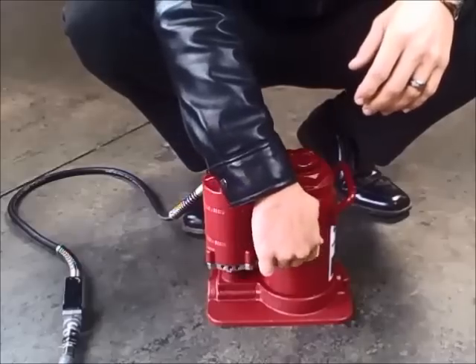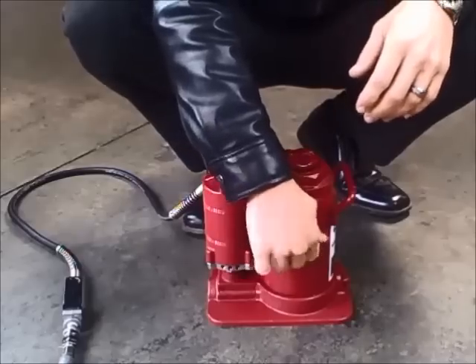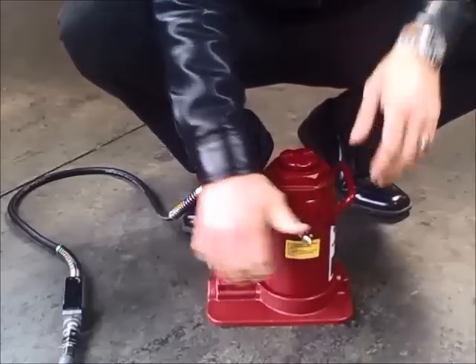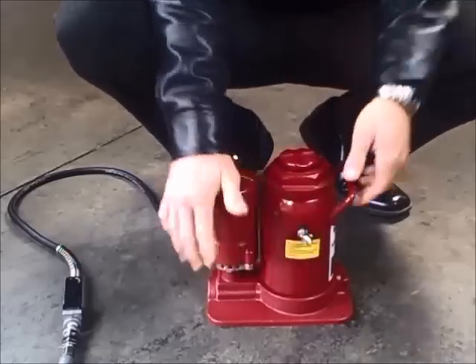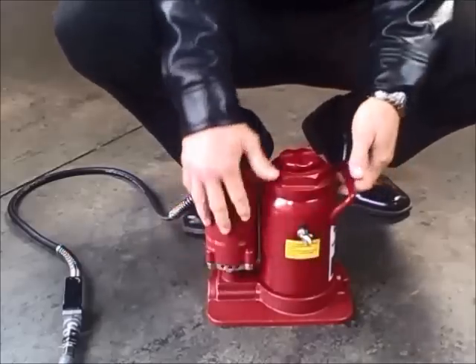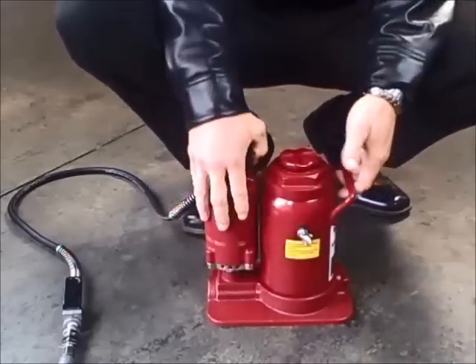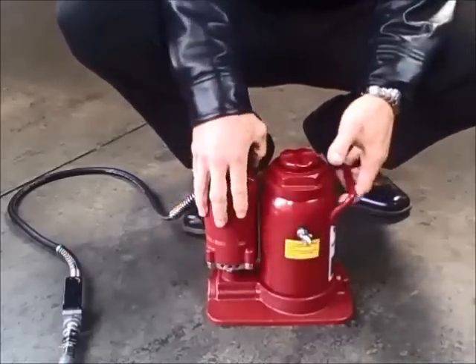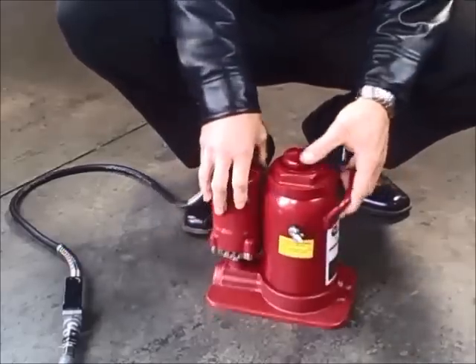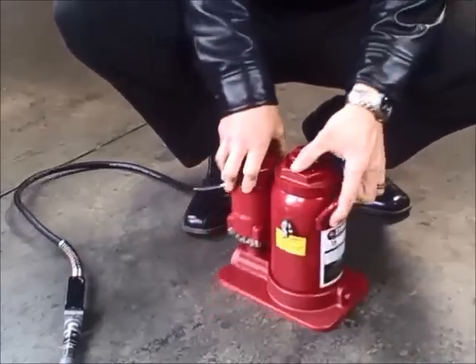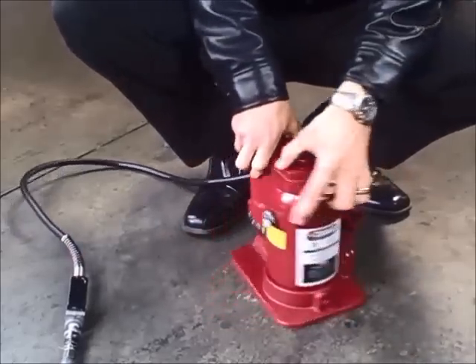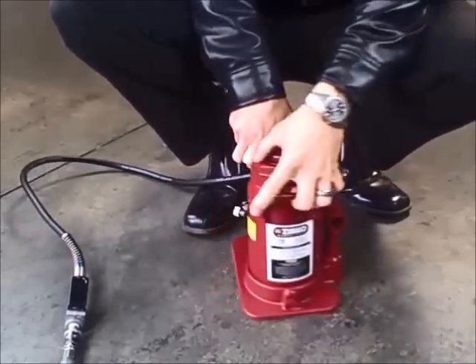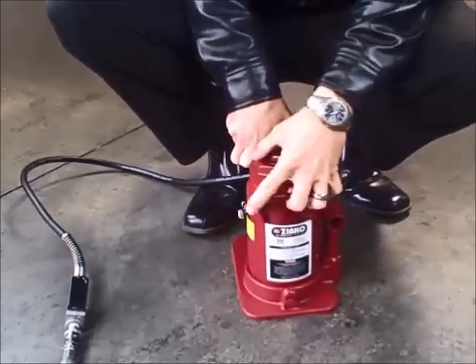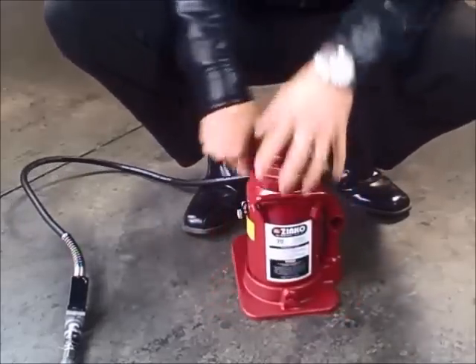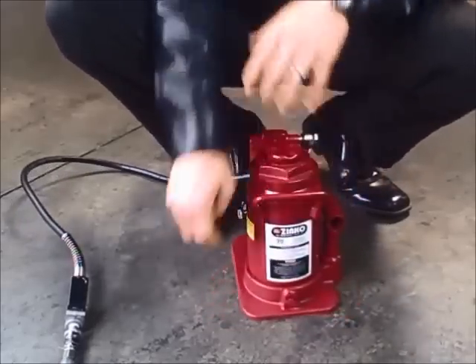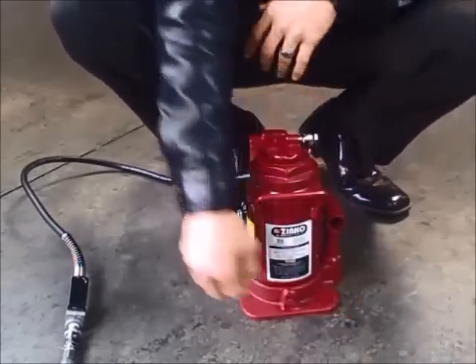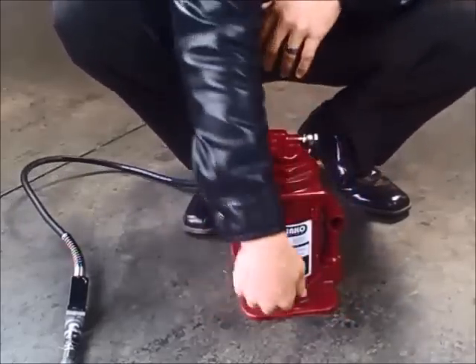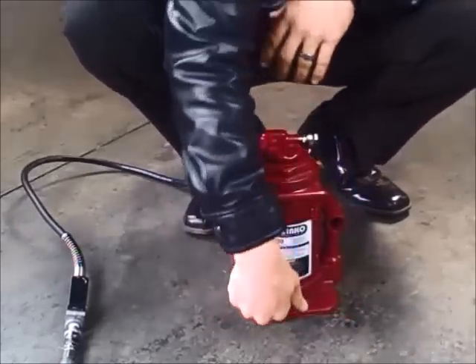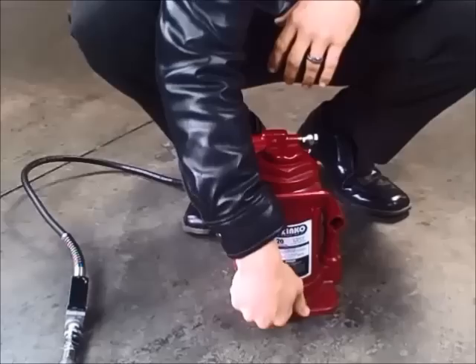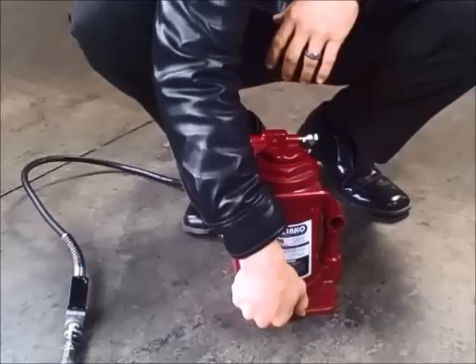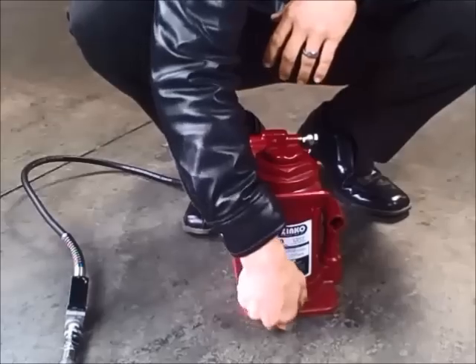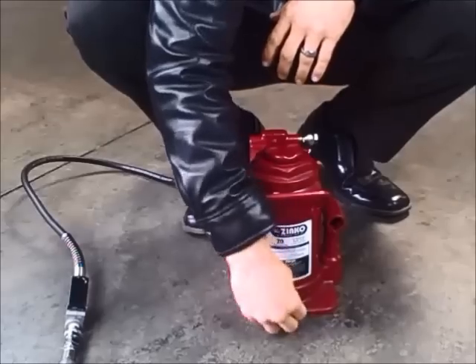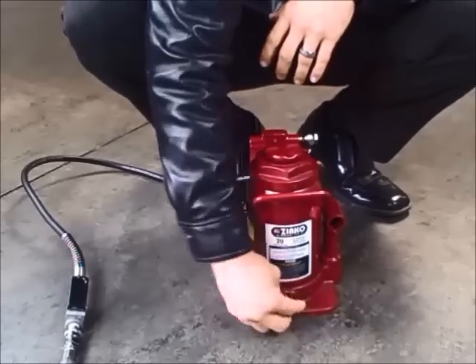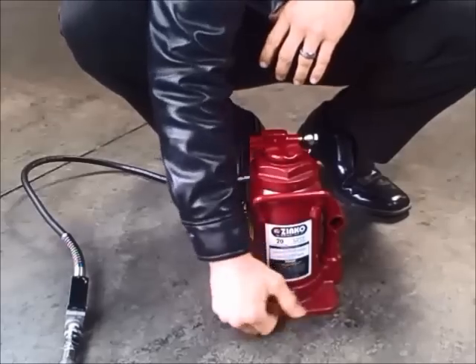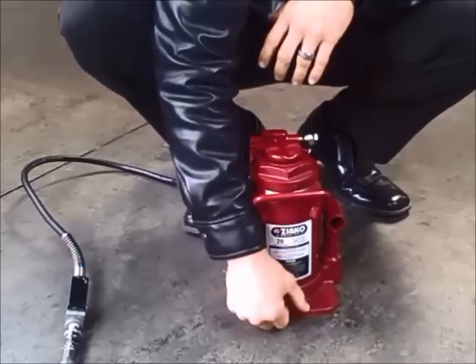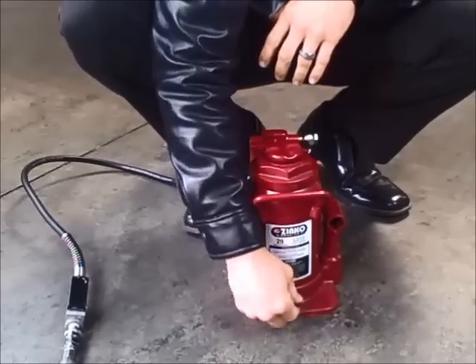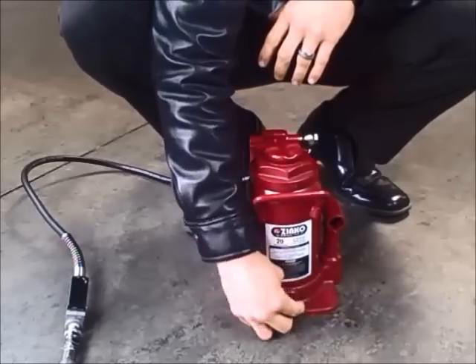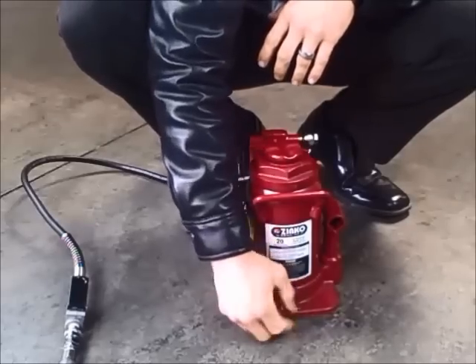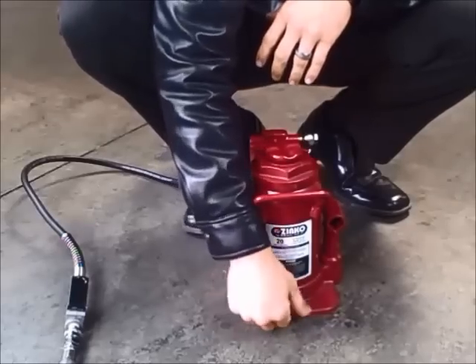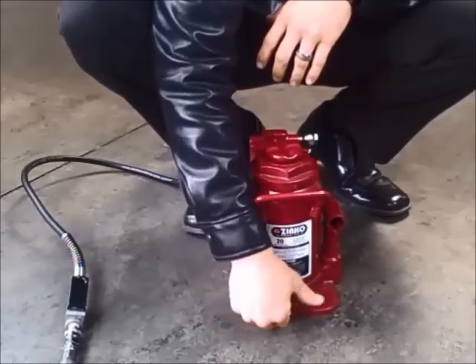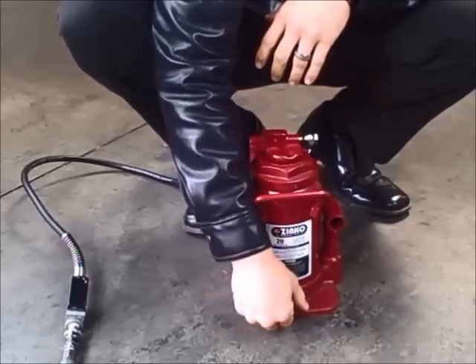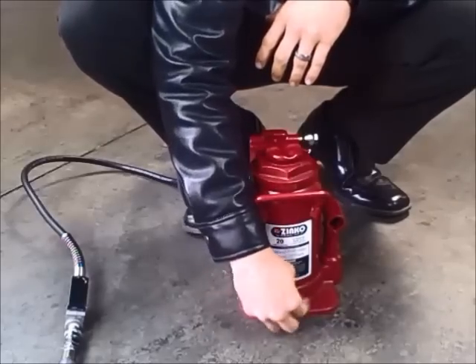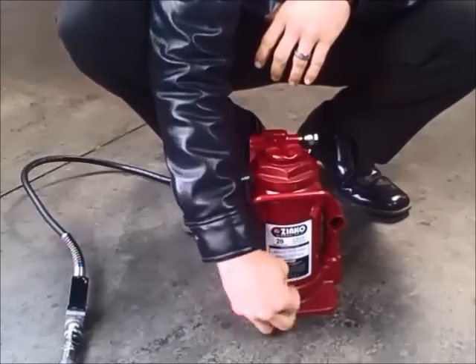Step two: make sure you open the release valve at the bottom of the jack.